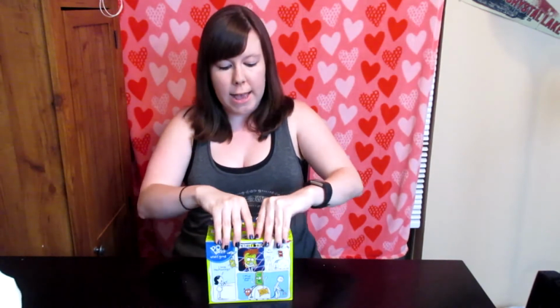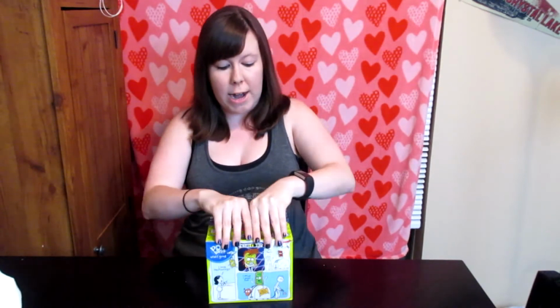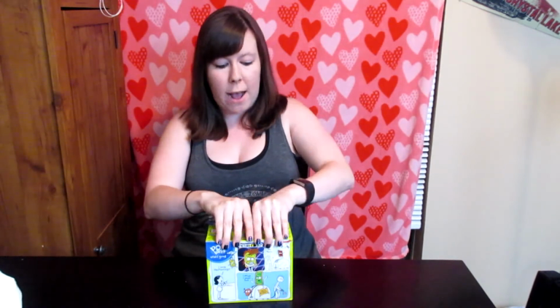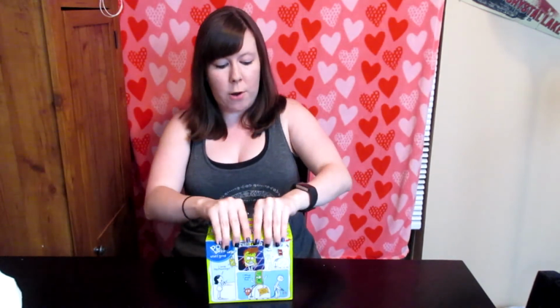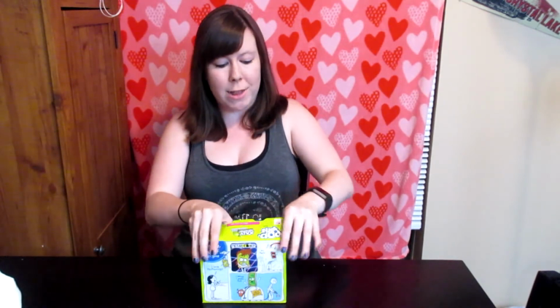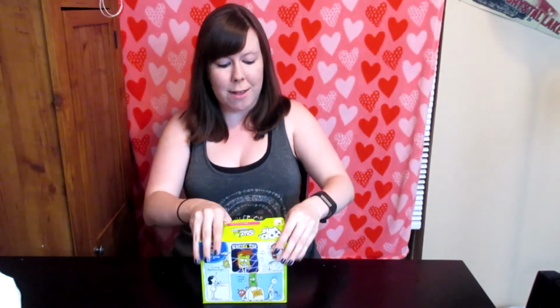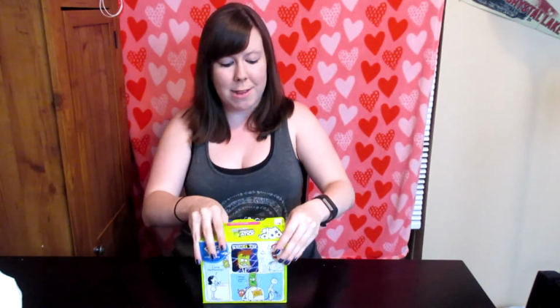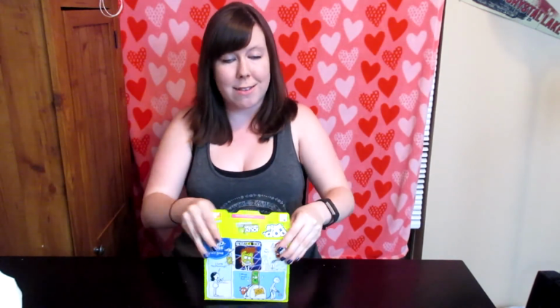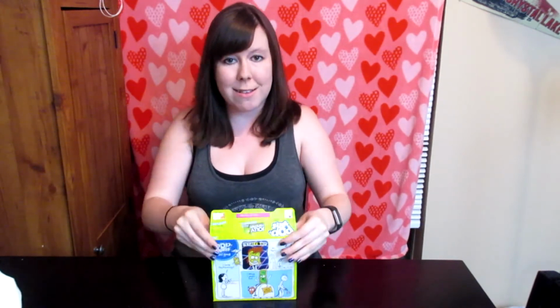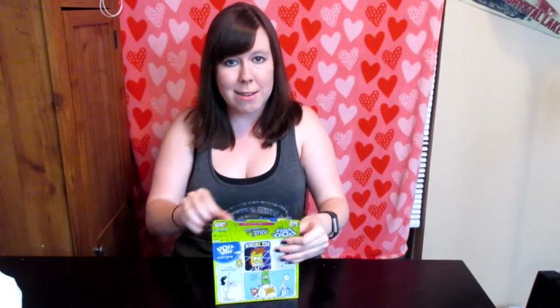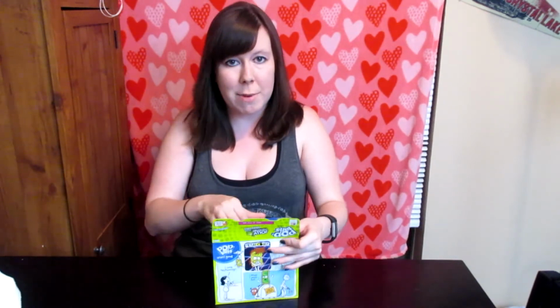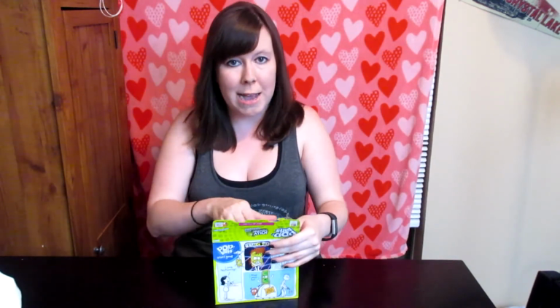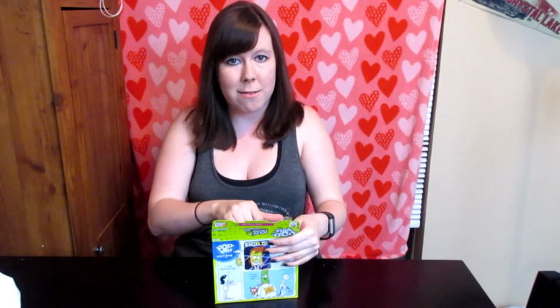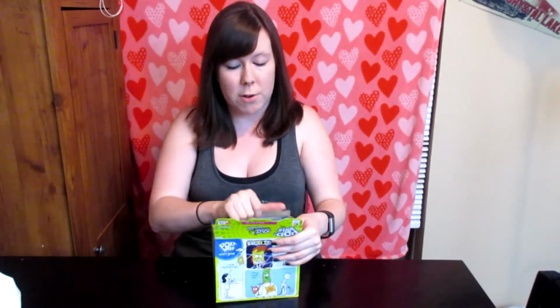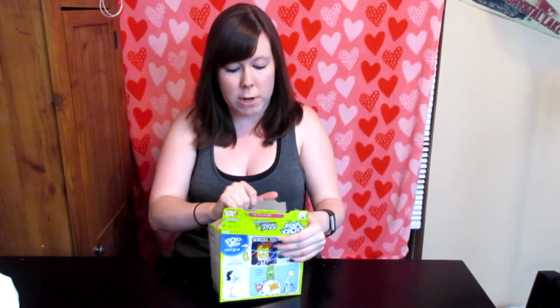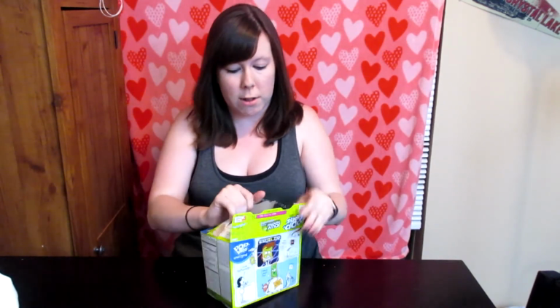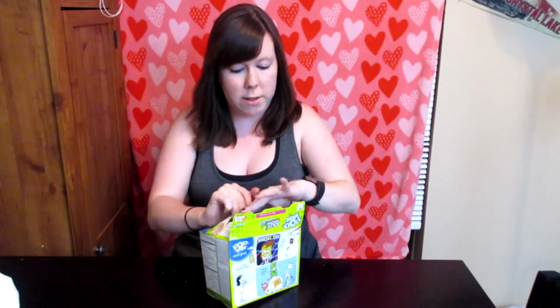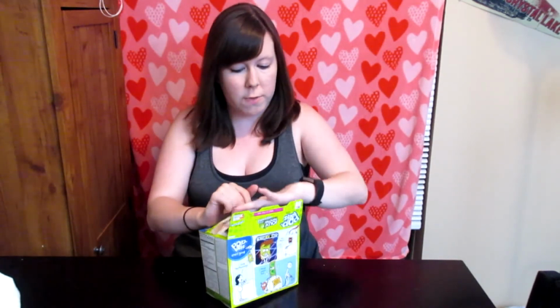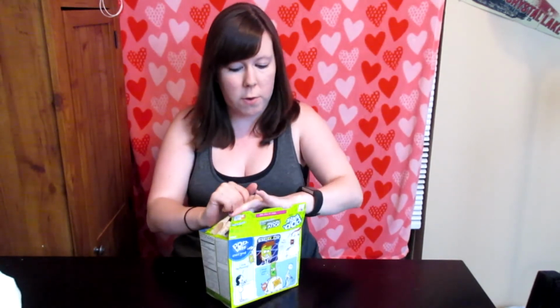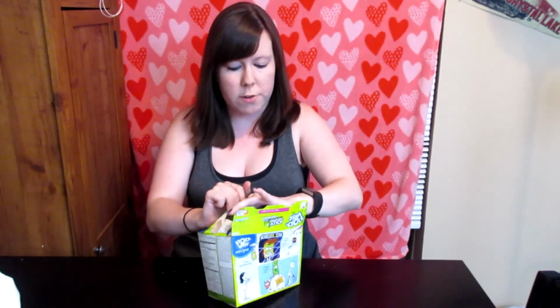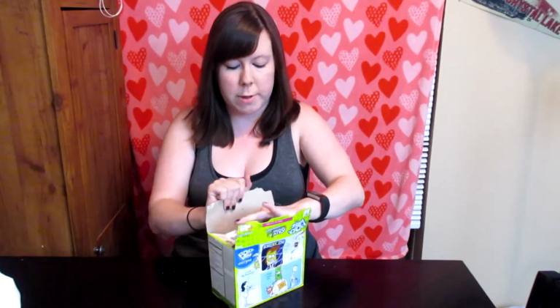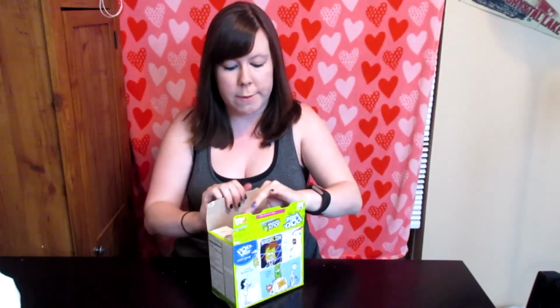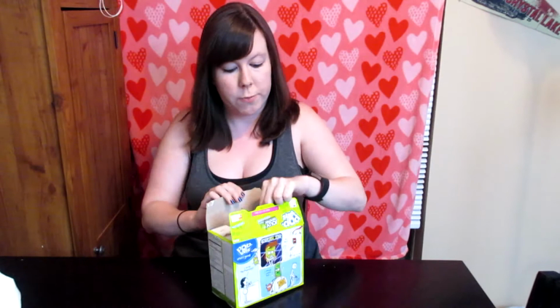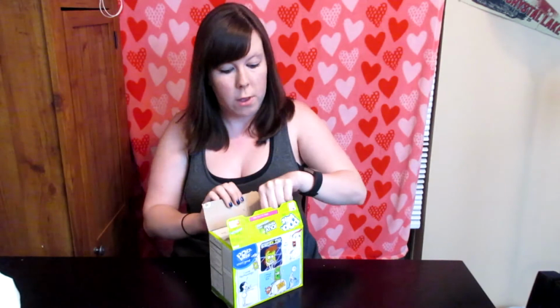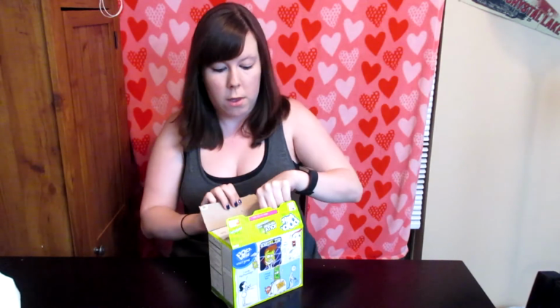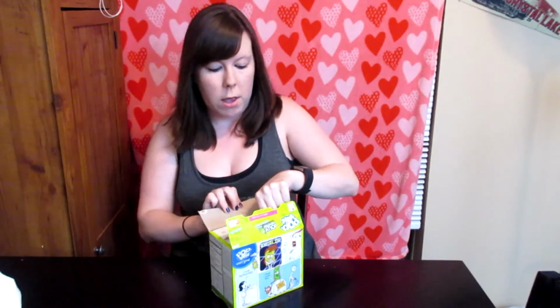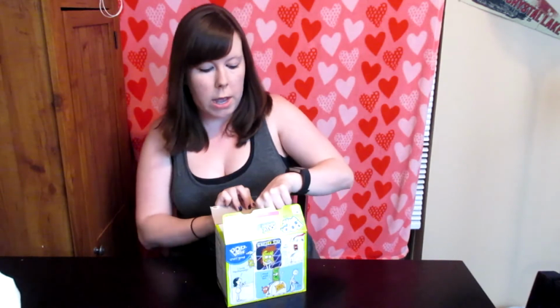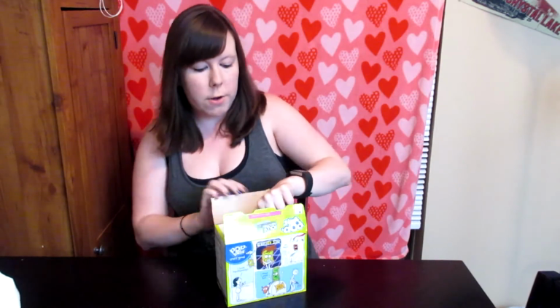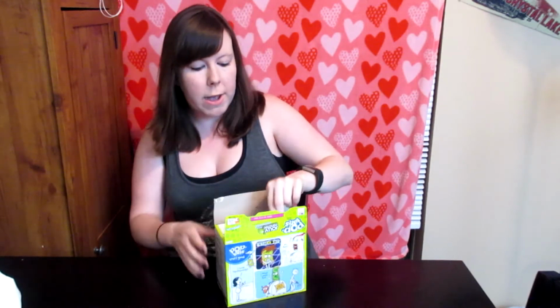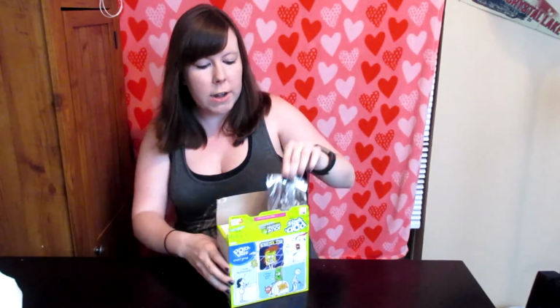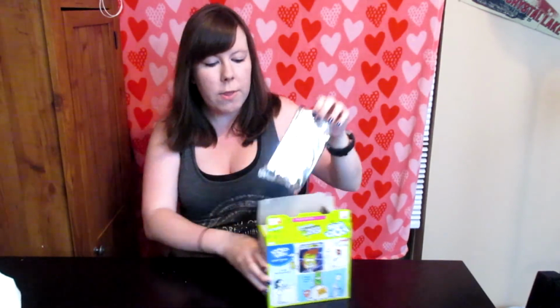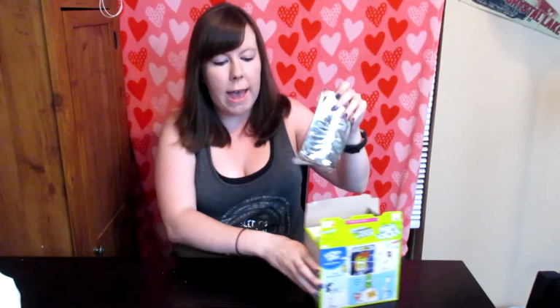Right now it only comes in the 16 pack. Don't need all these of course, but I don't know why they do that.